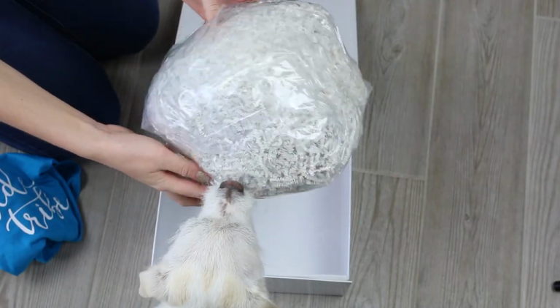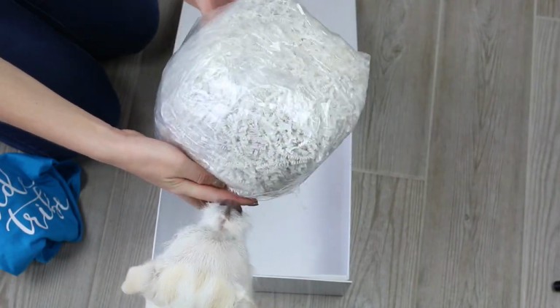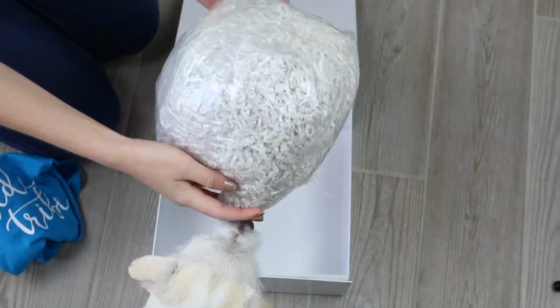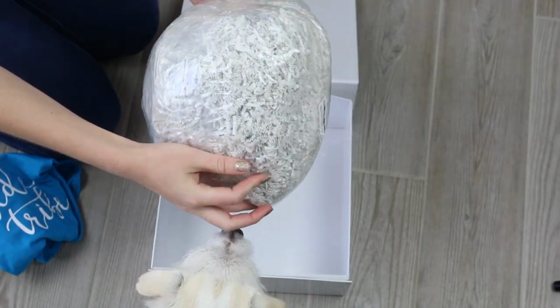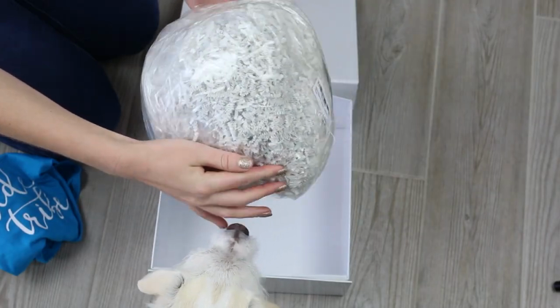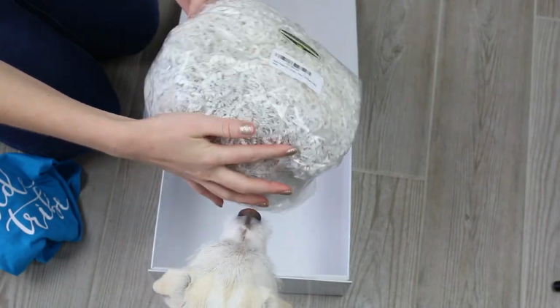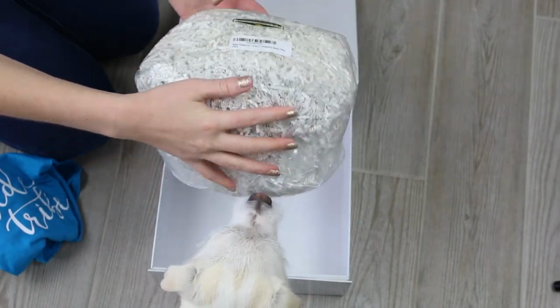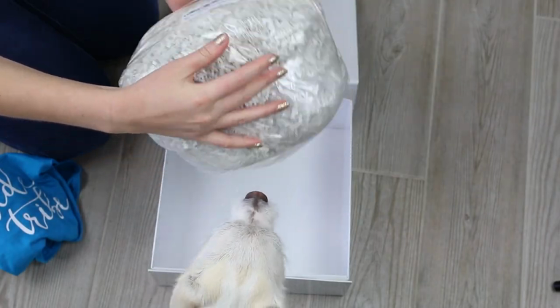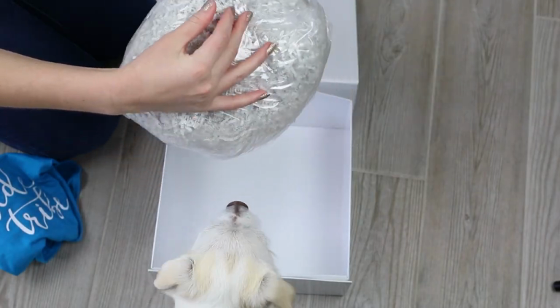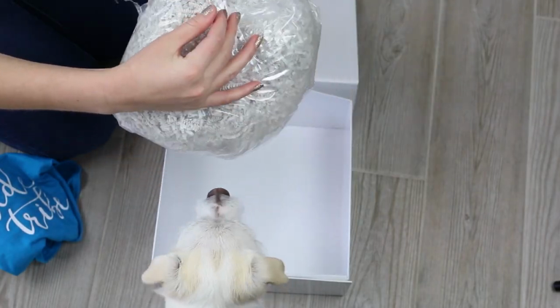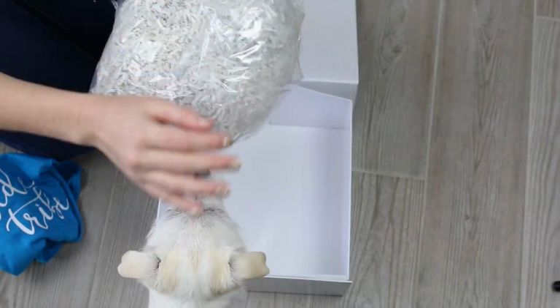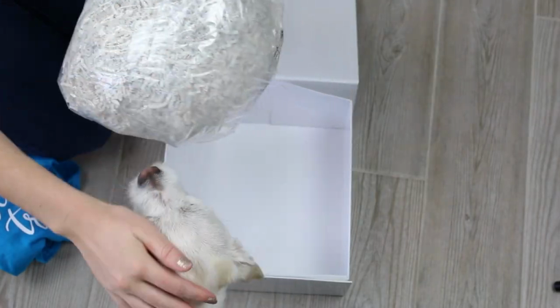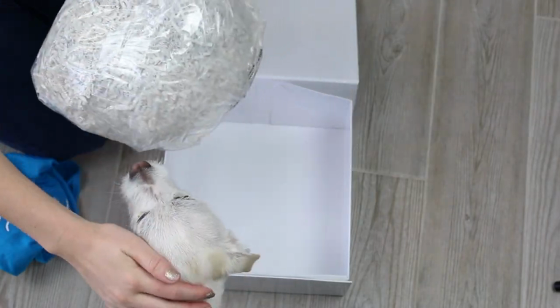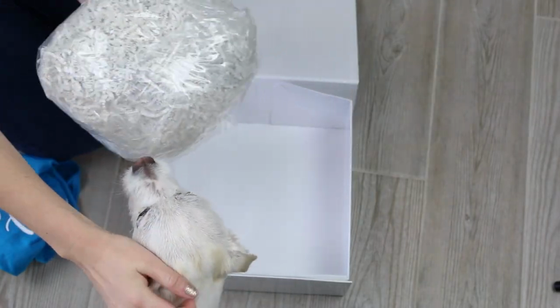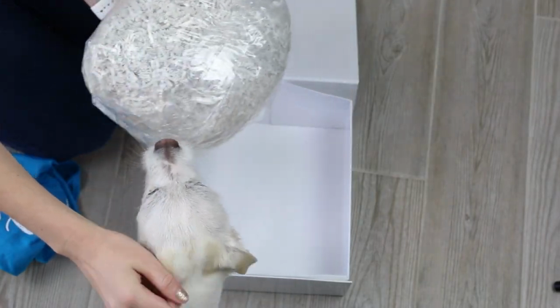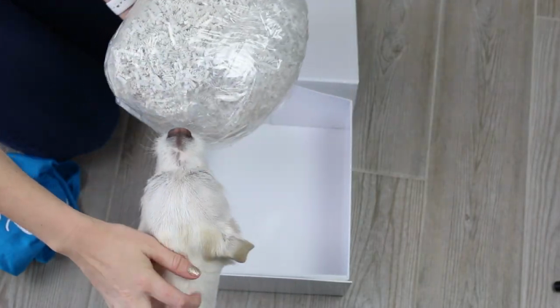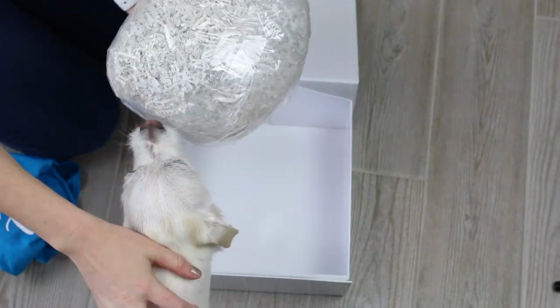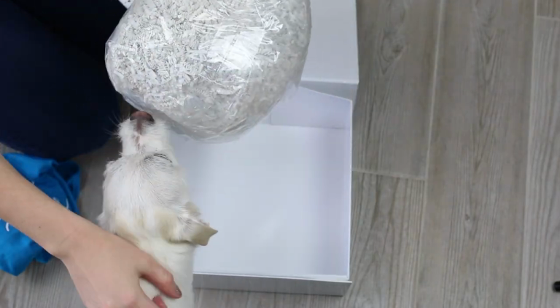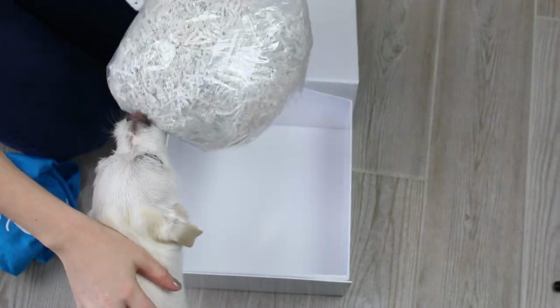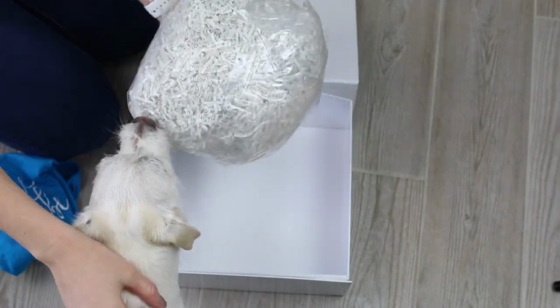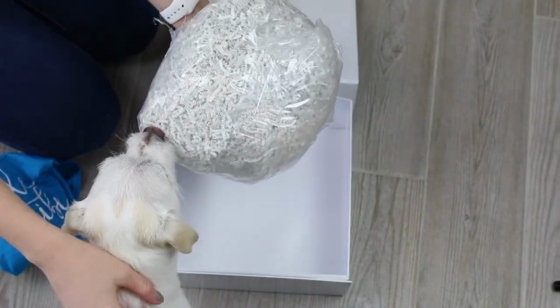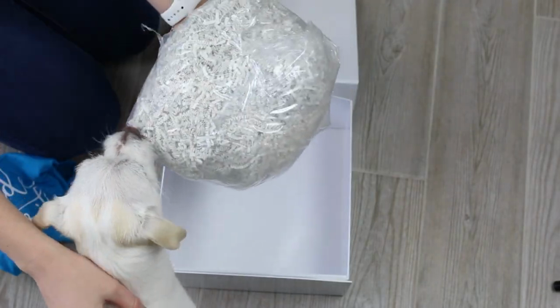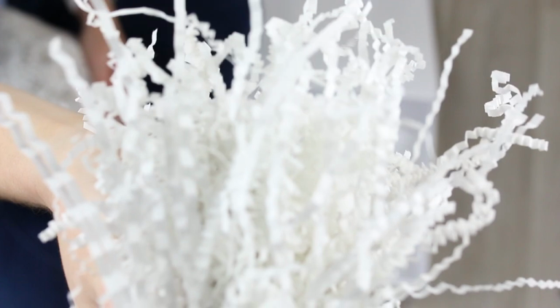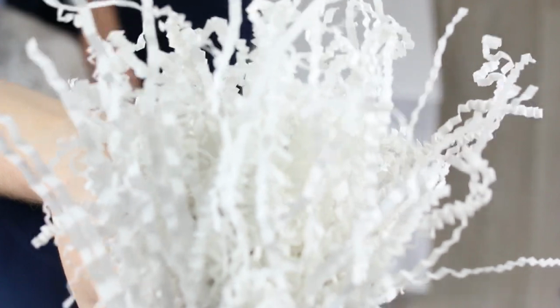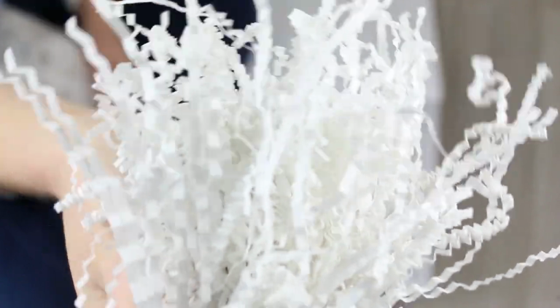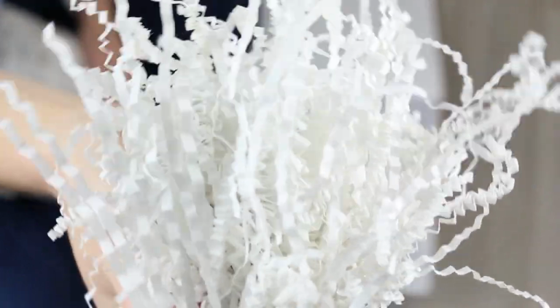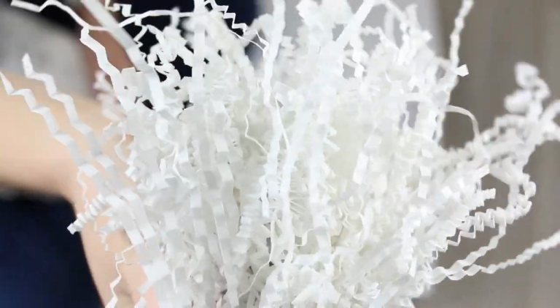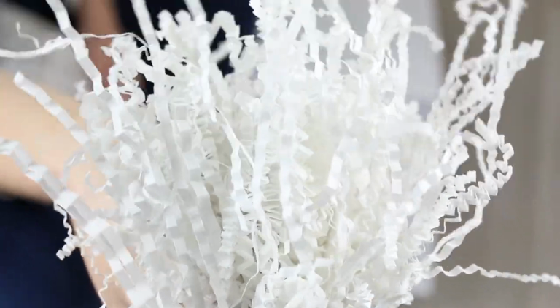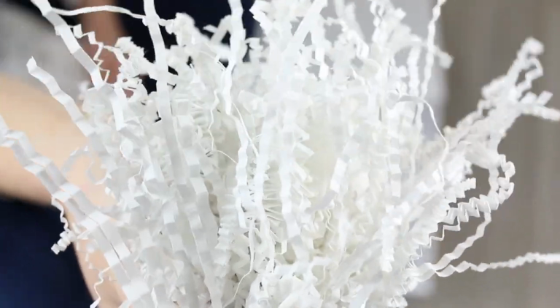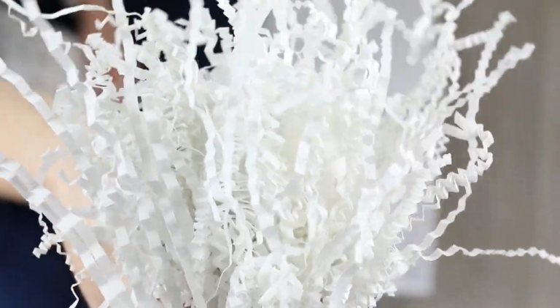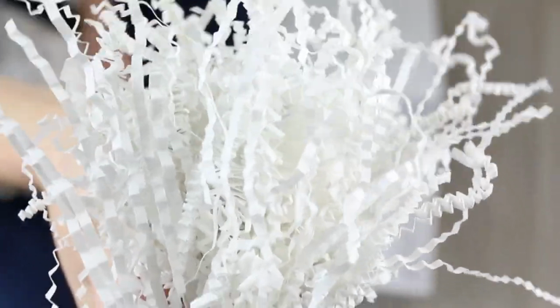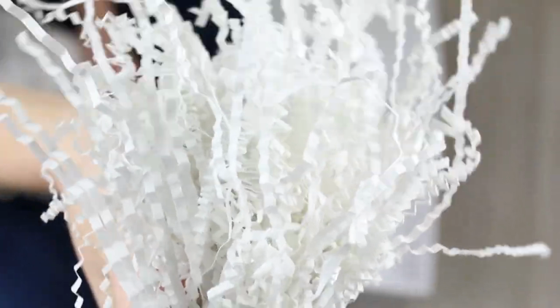I also got this white crinkly paper from Amazon. I found that one pound was just enough for four boxes.